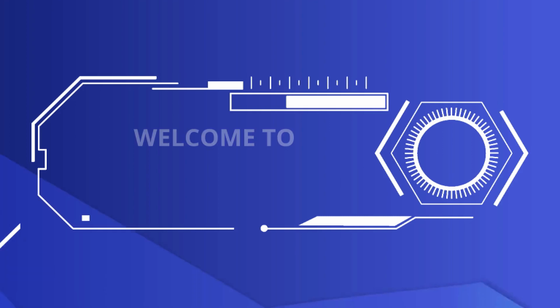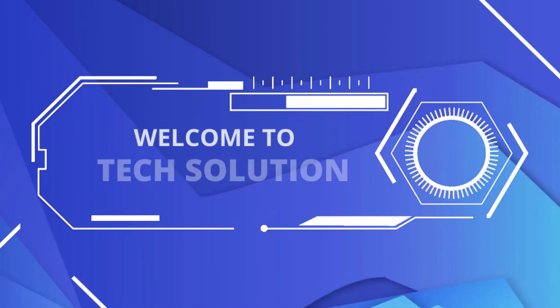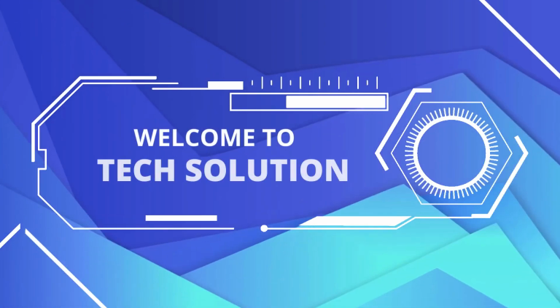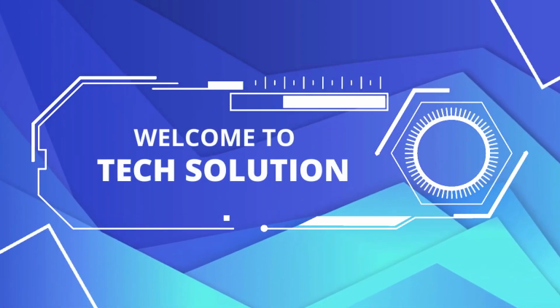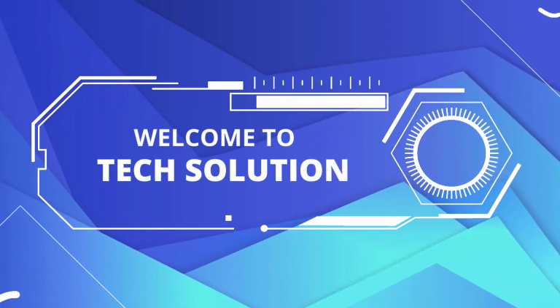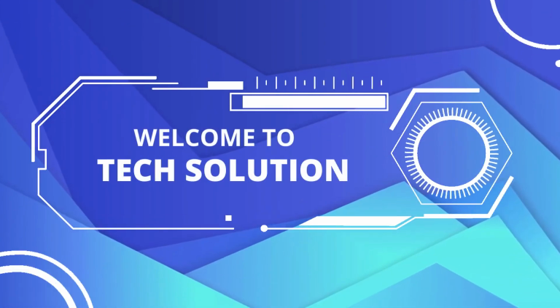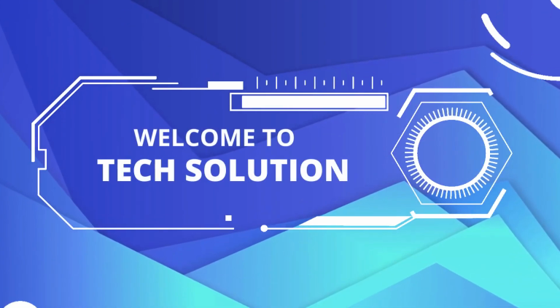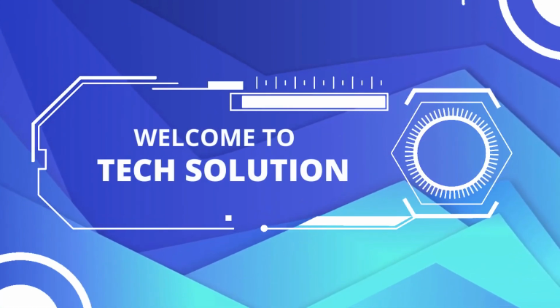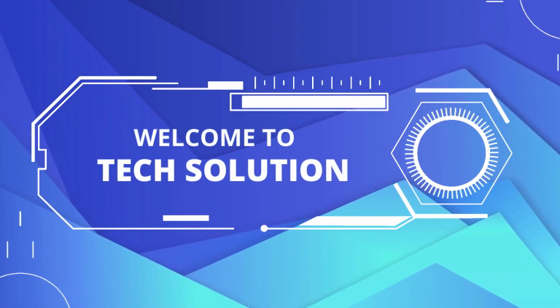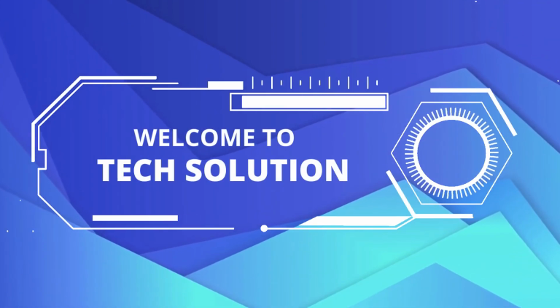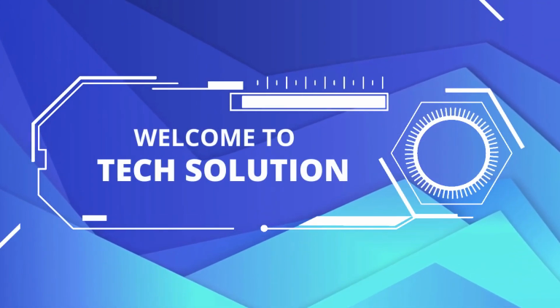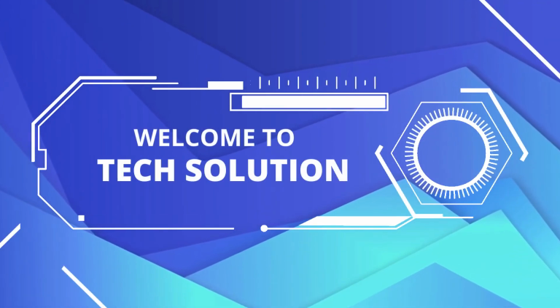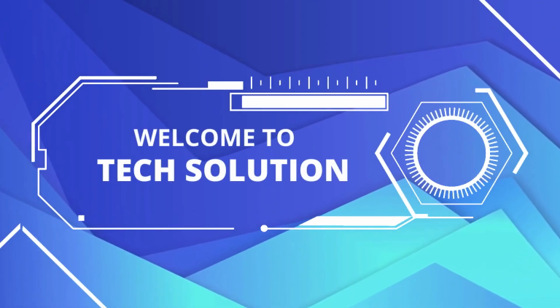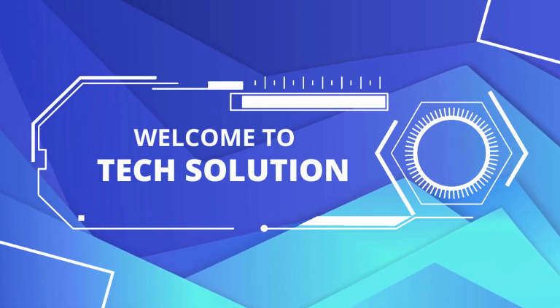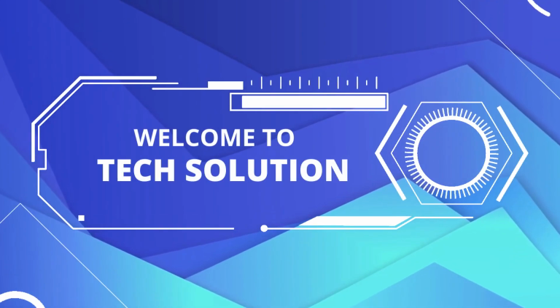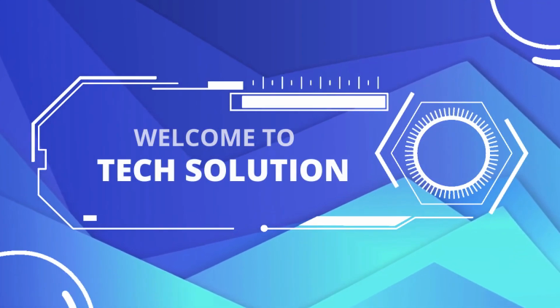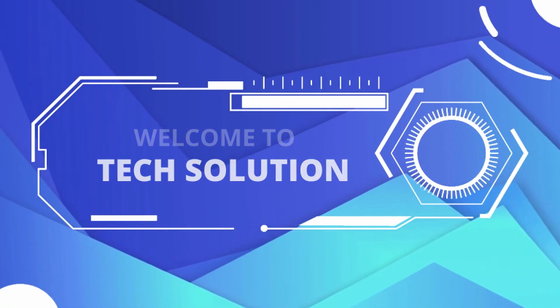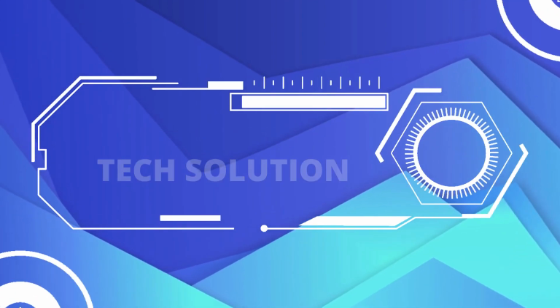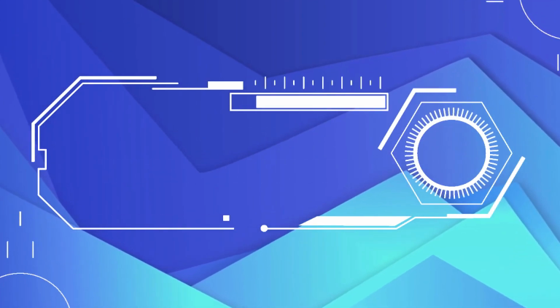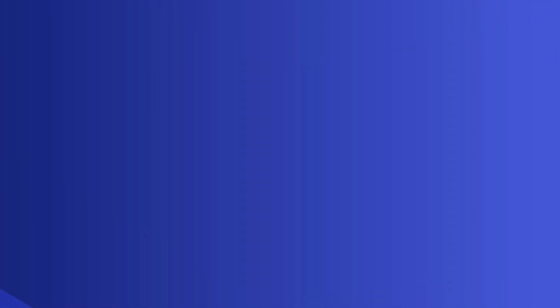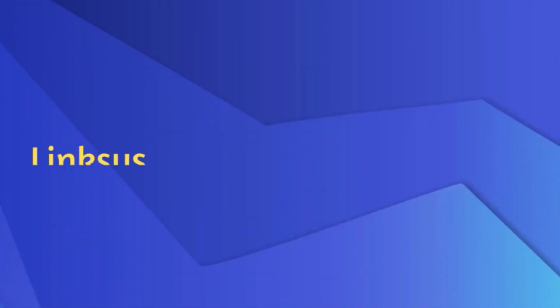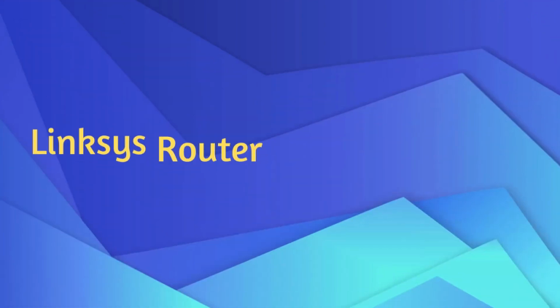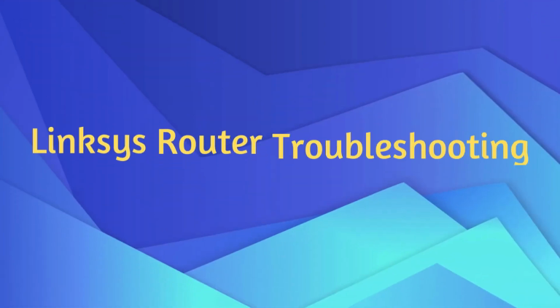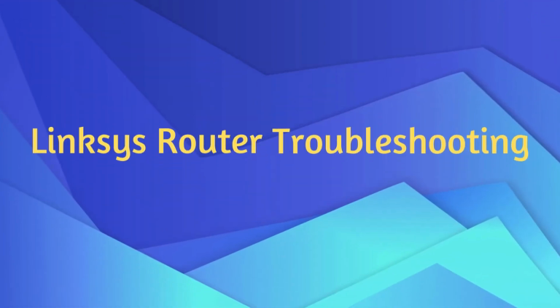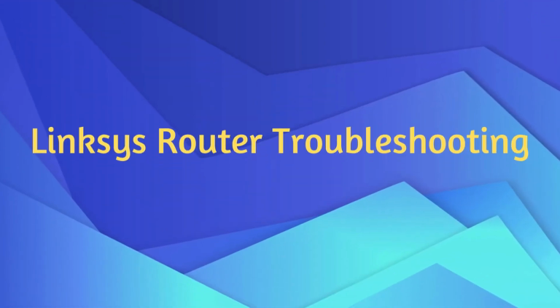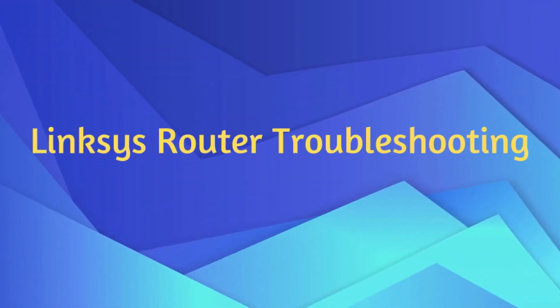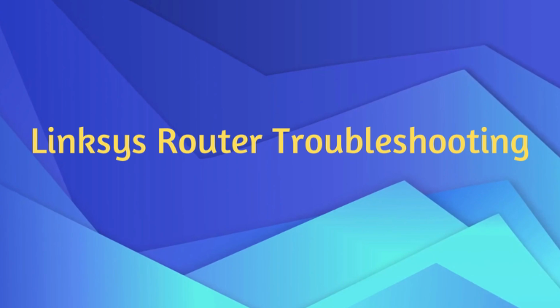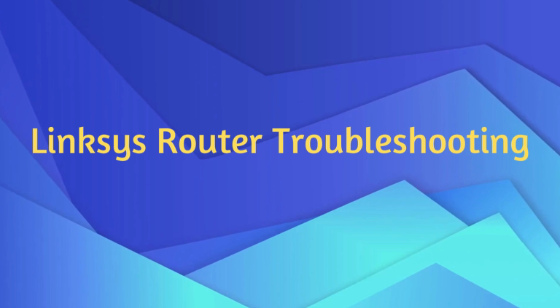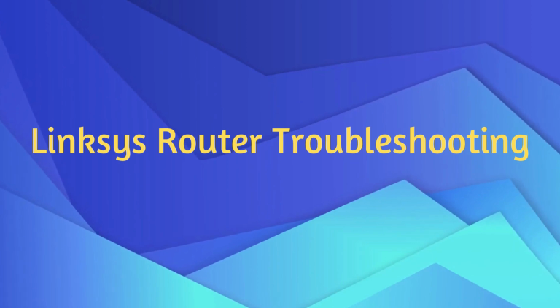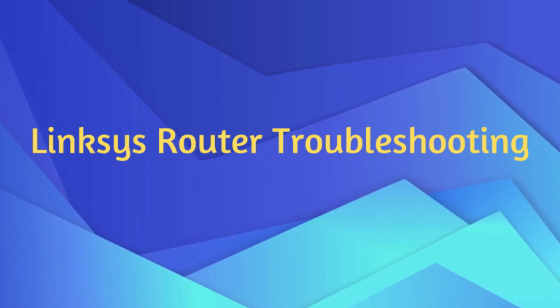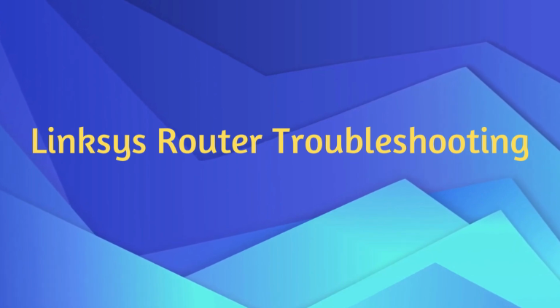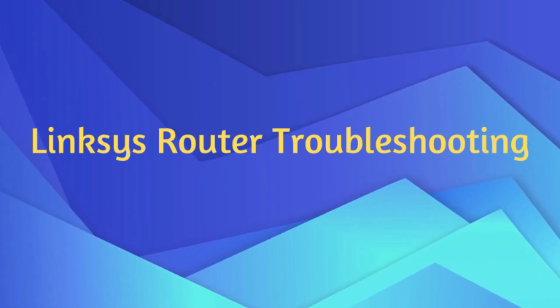Welcome to TechSolution! Linksys Router Troubleshooting.